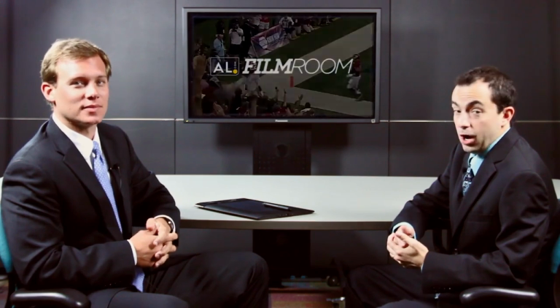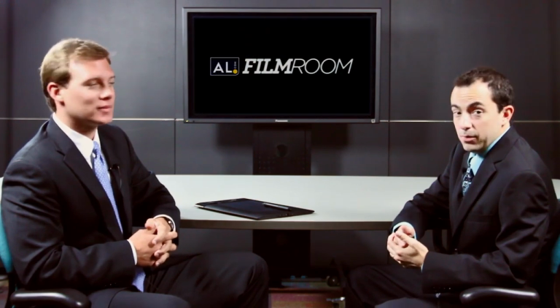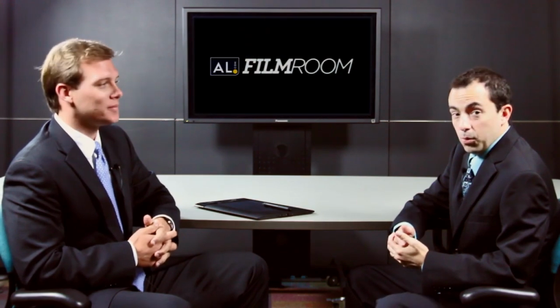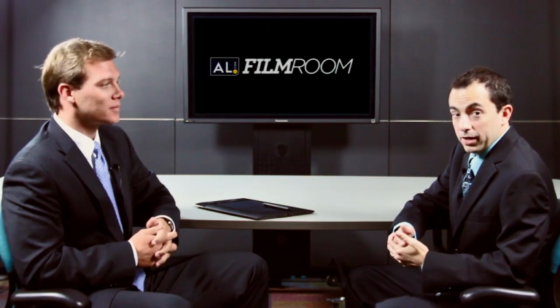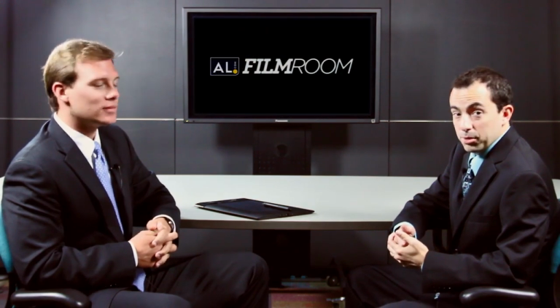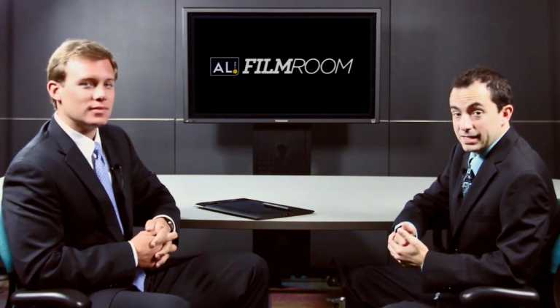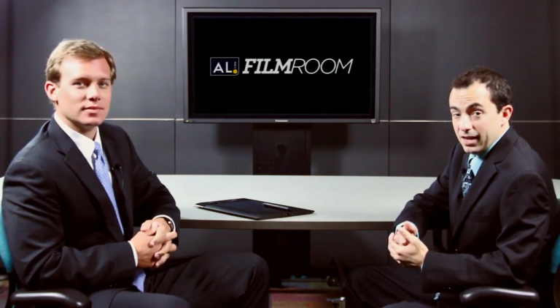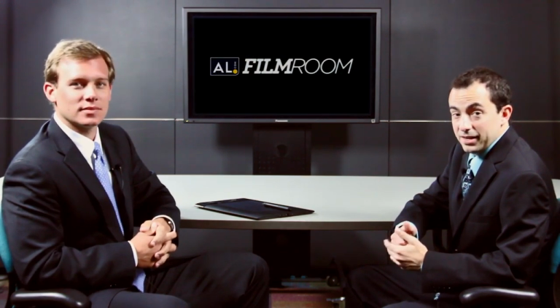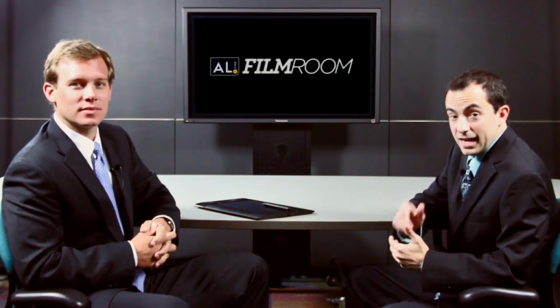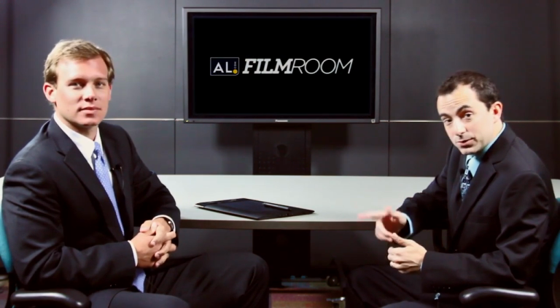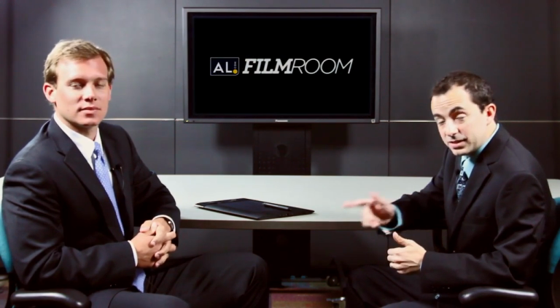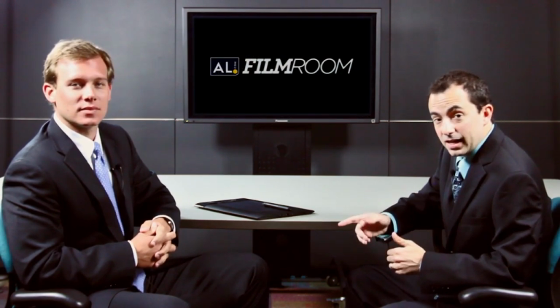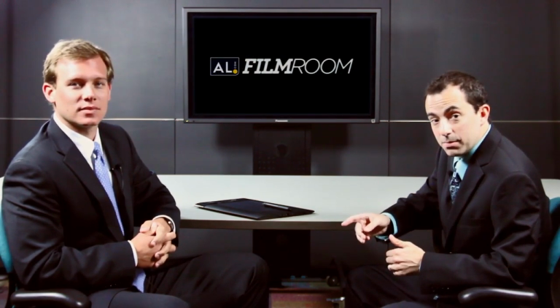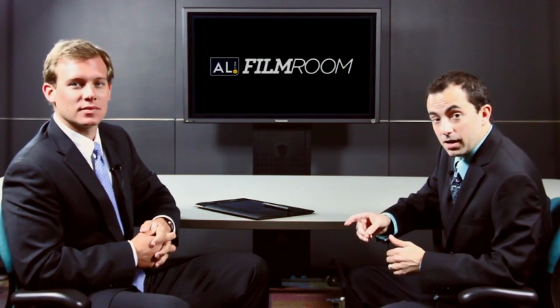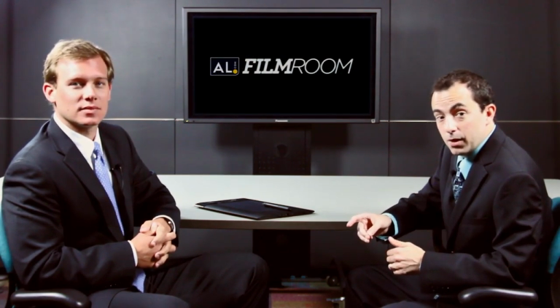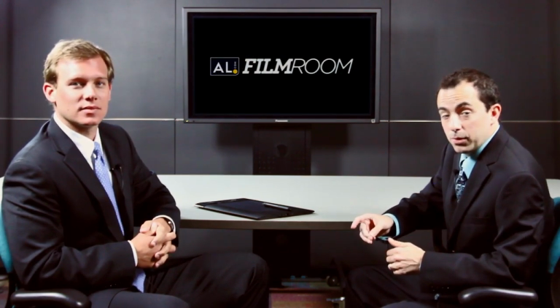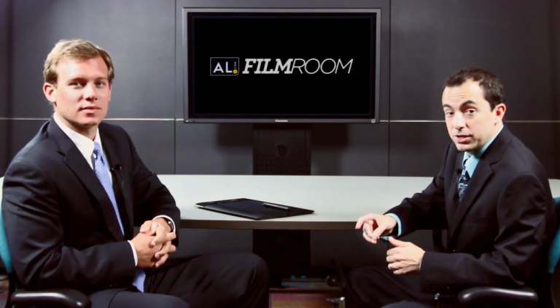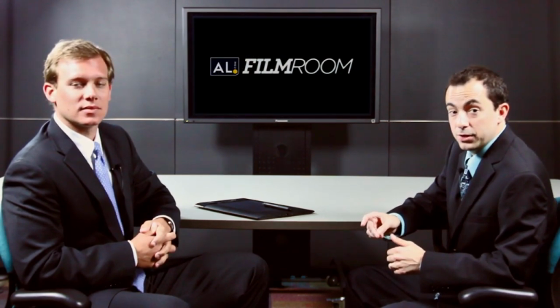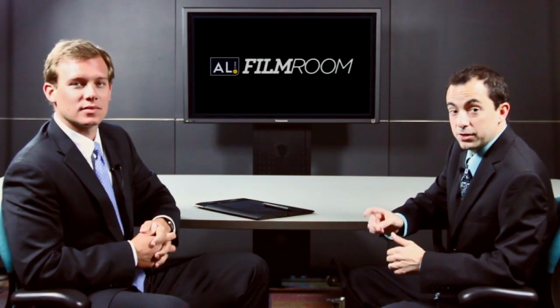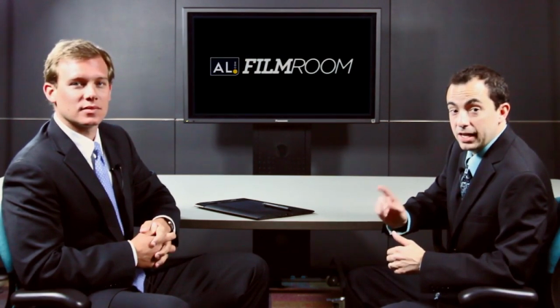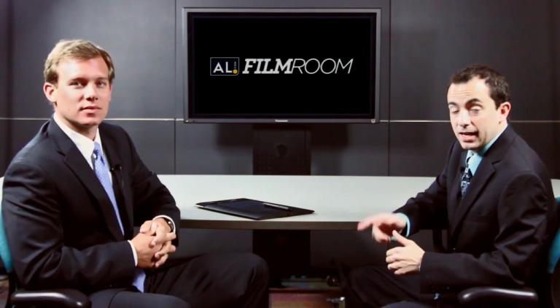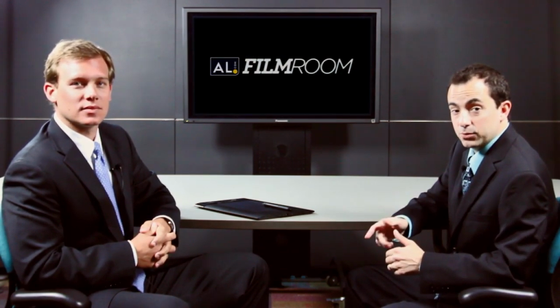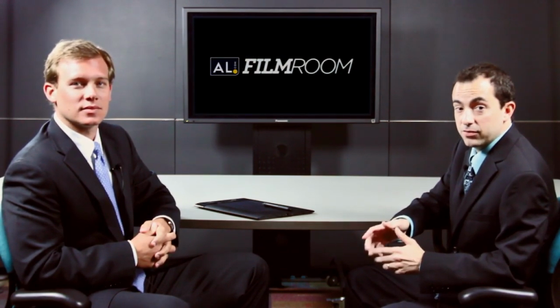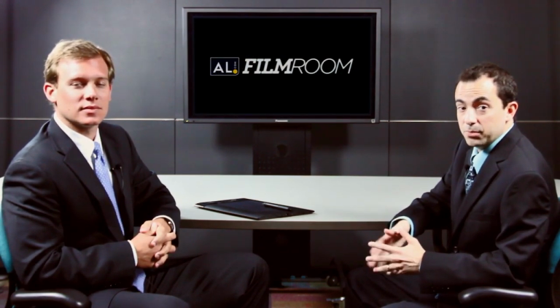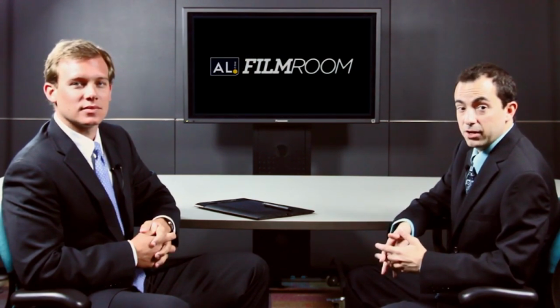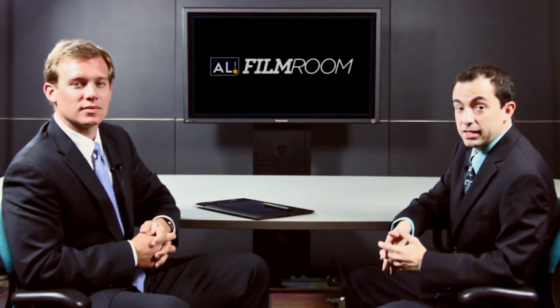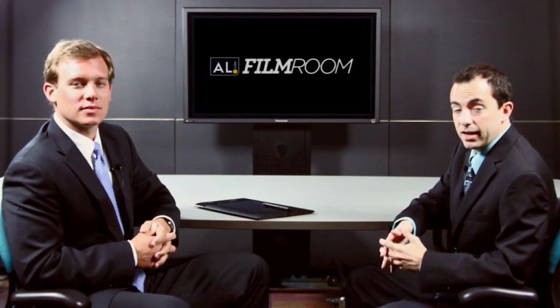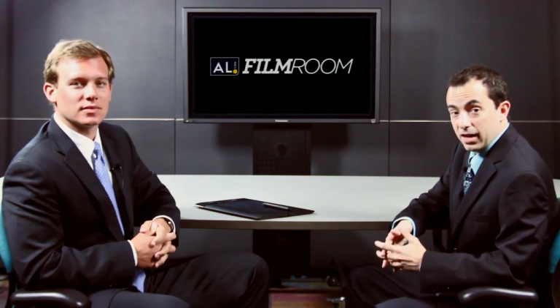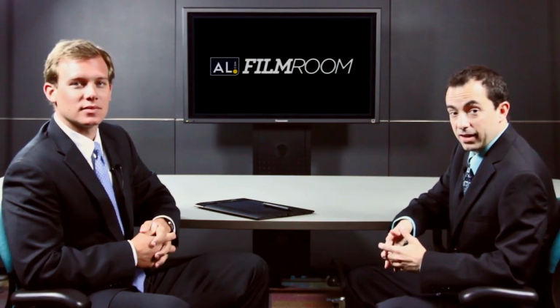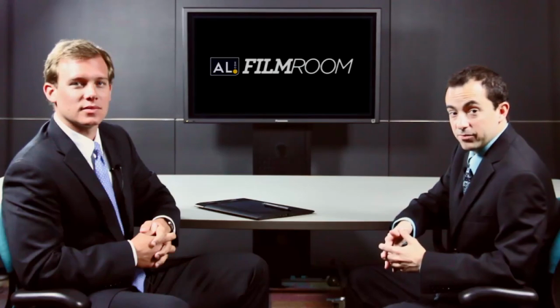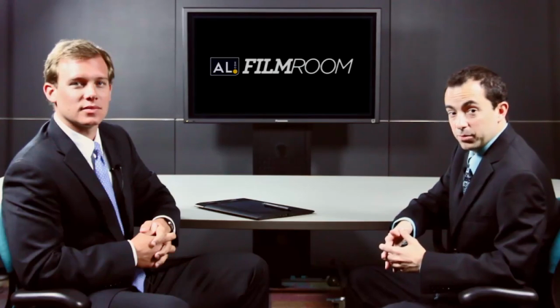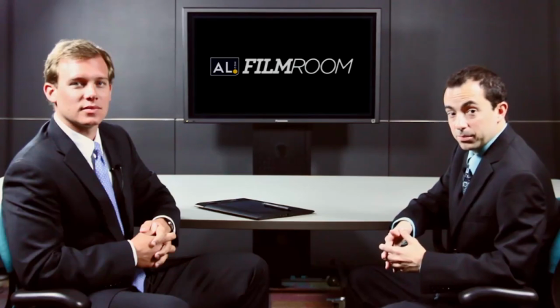We're going to break down next week's game when we join you again next week from here in the AL.com Film Room.